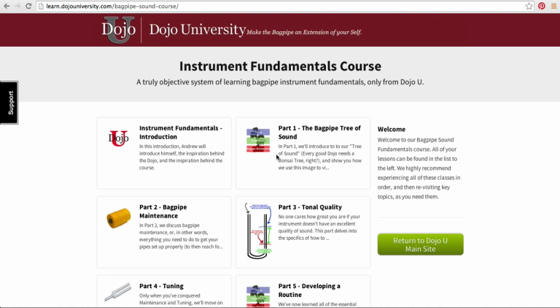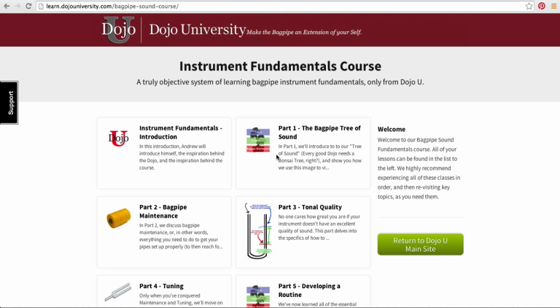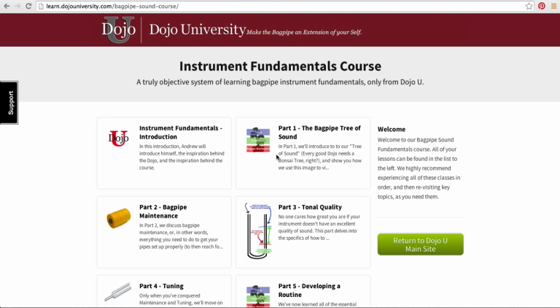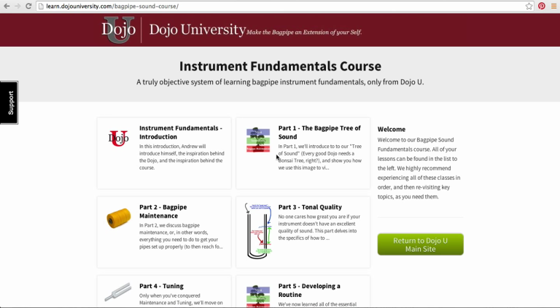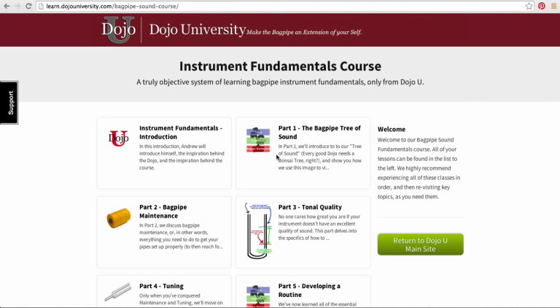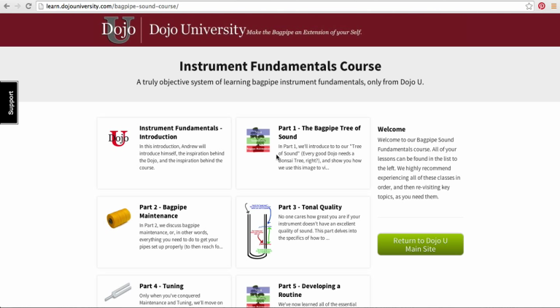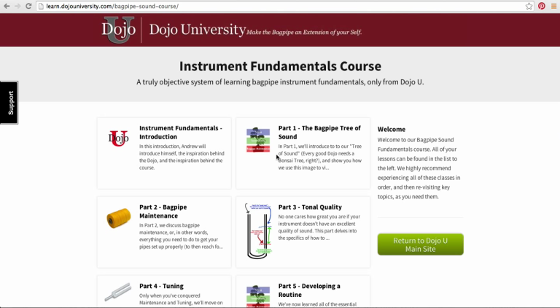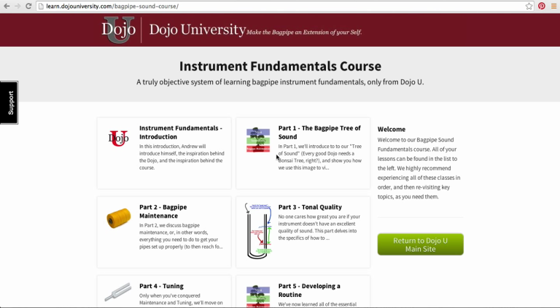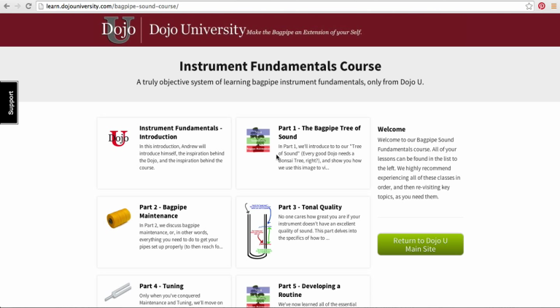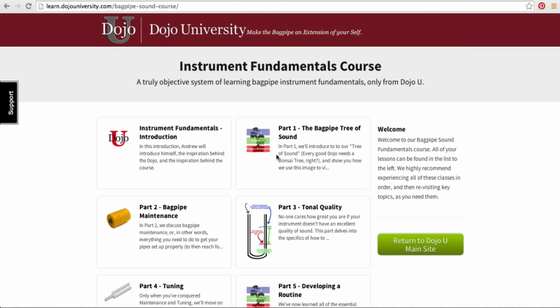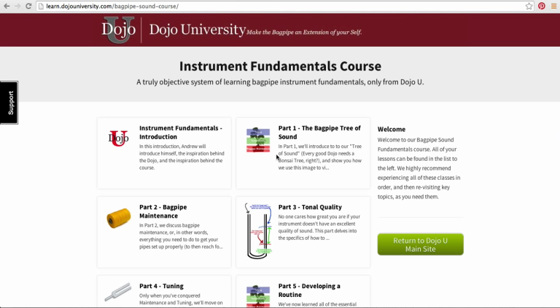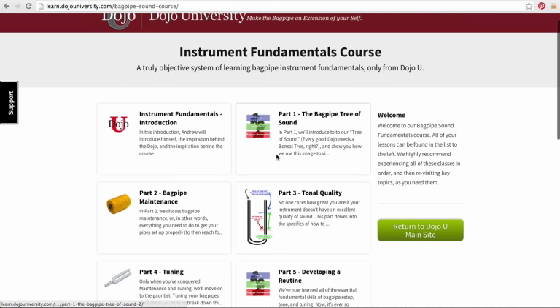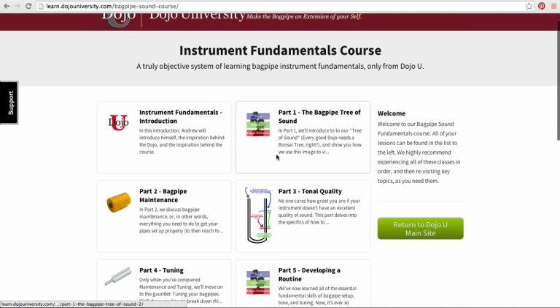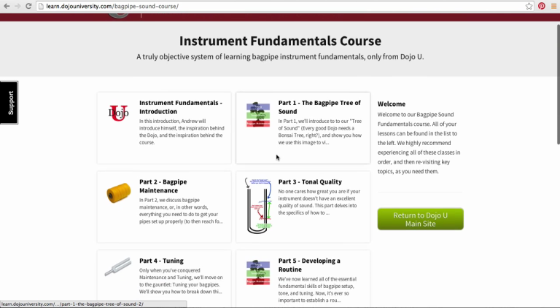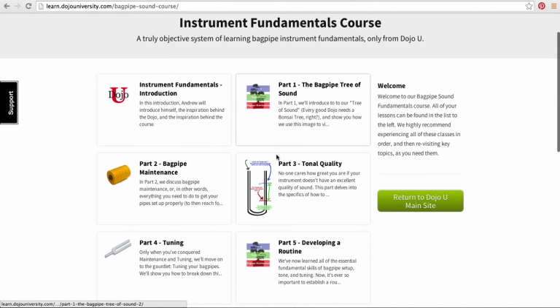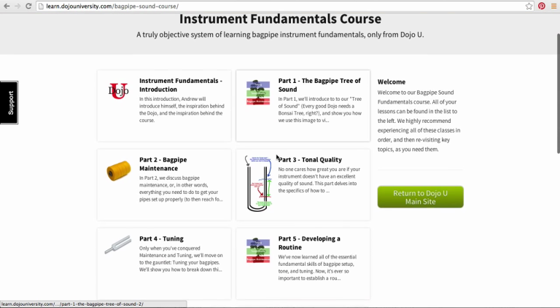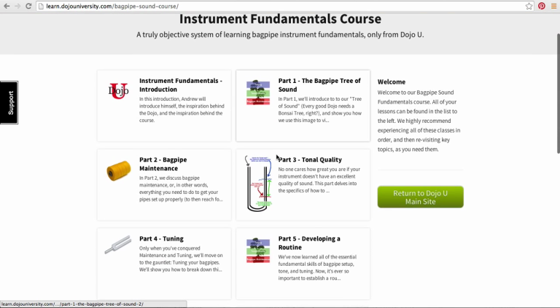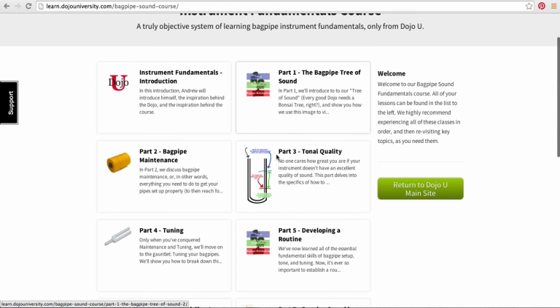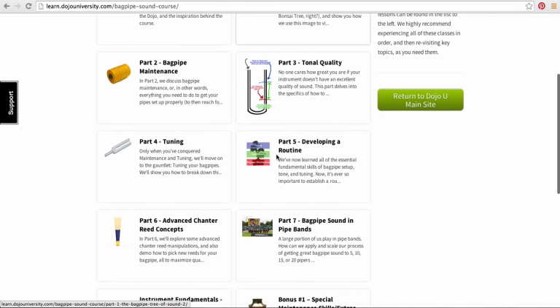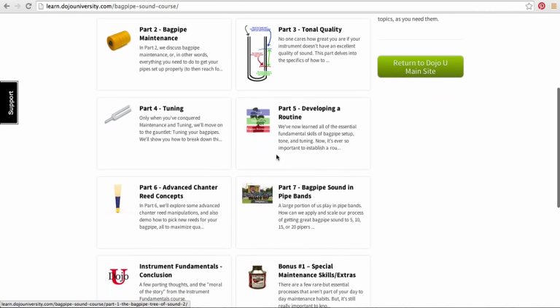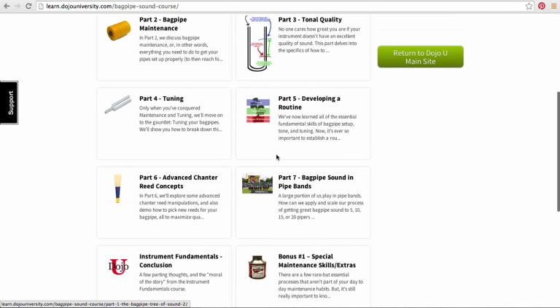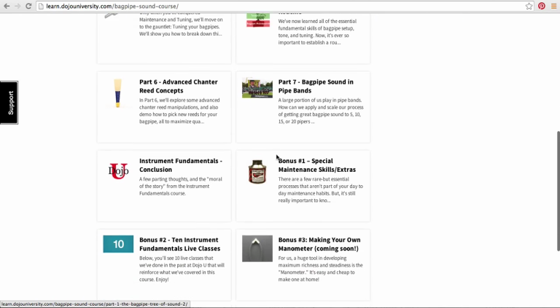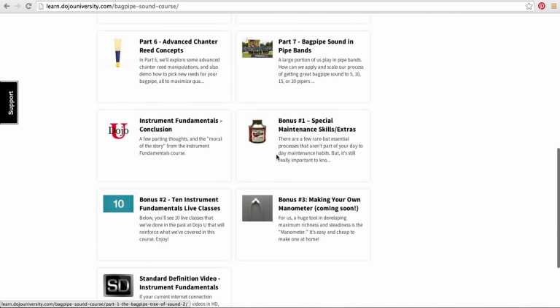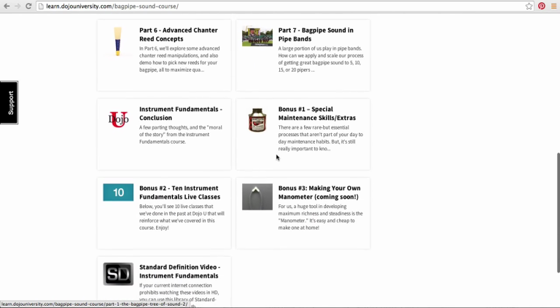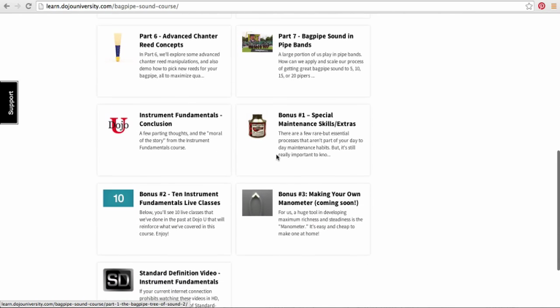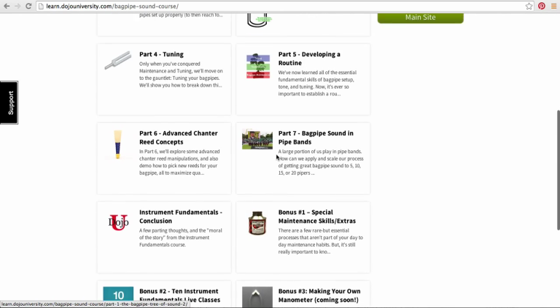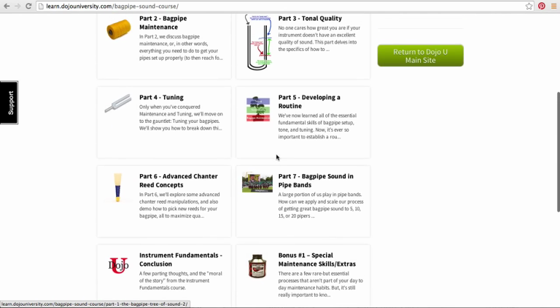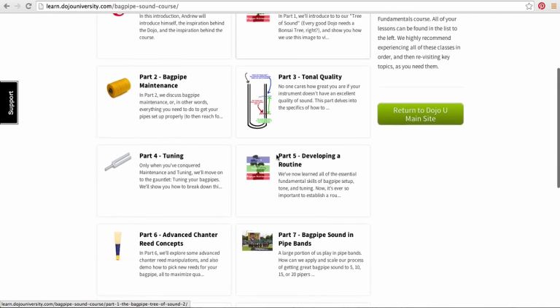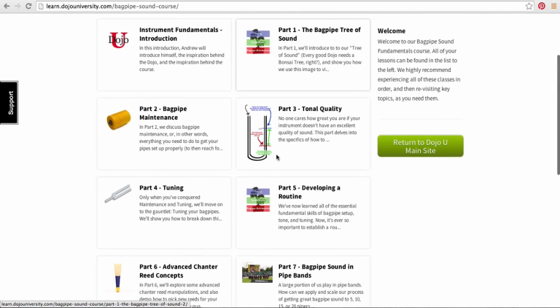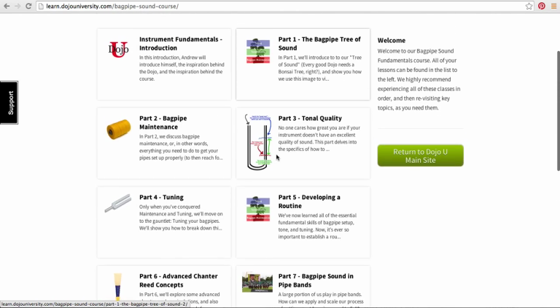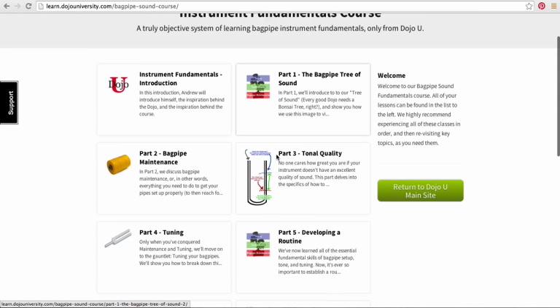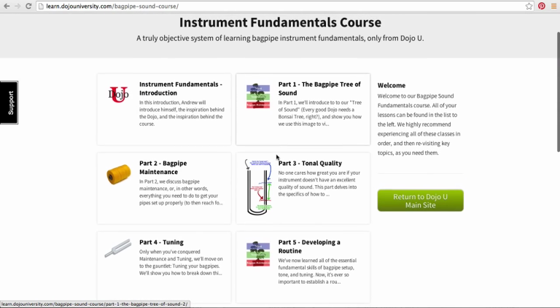But let's talk about some of the things we're going to cover in our course. This is what it looks like when you log in to the course and you can see all these different topics here.